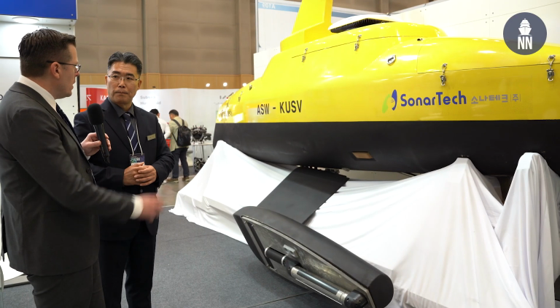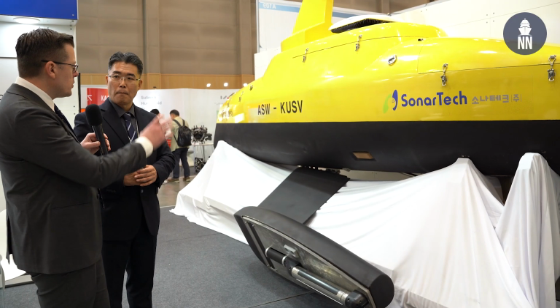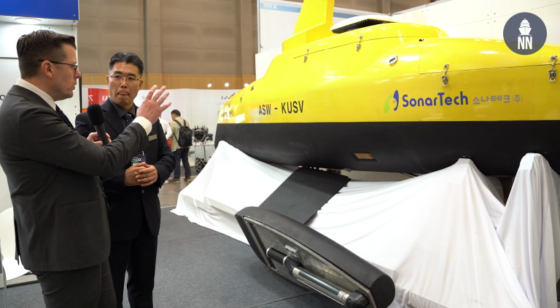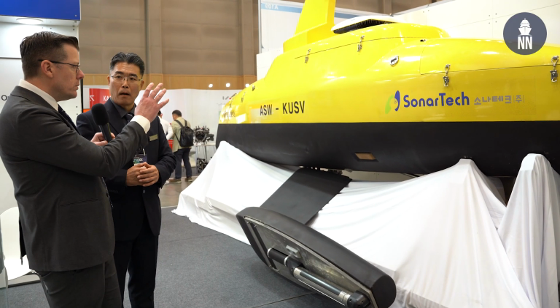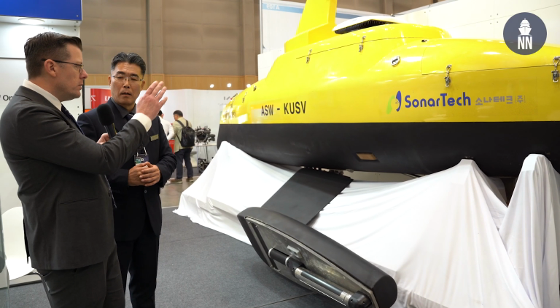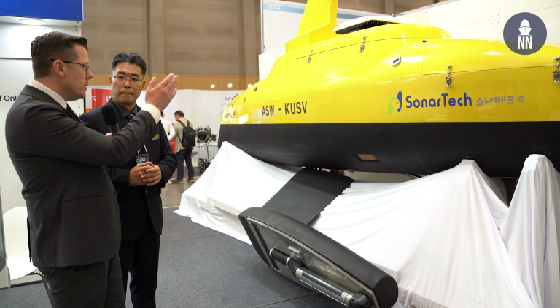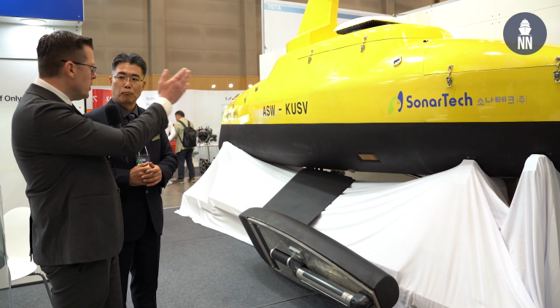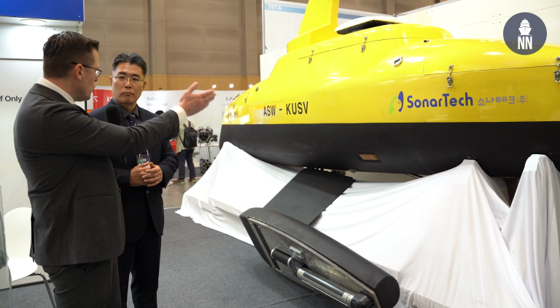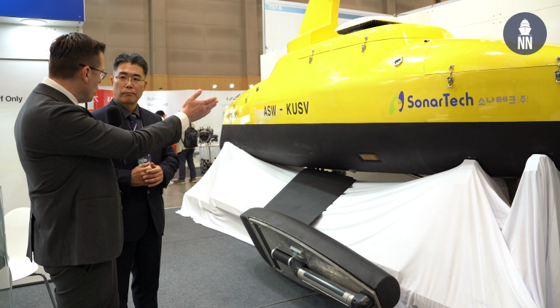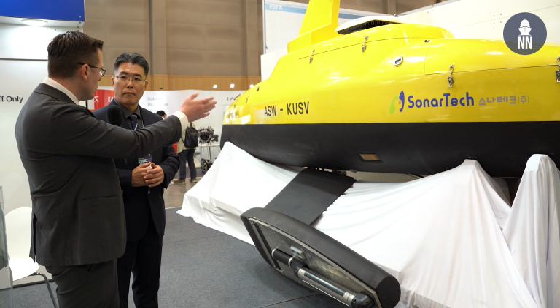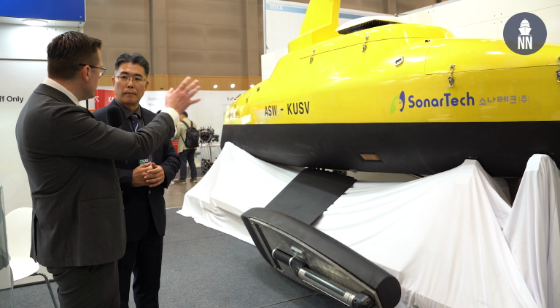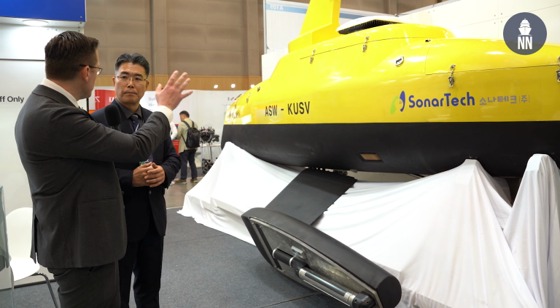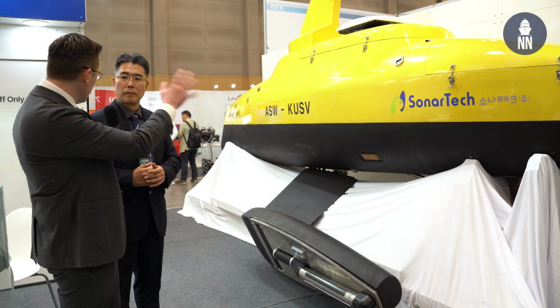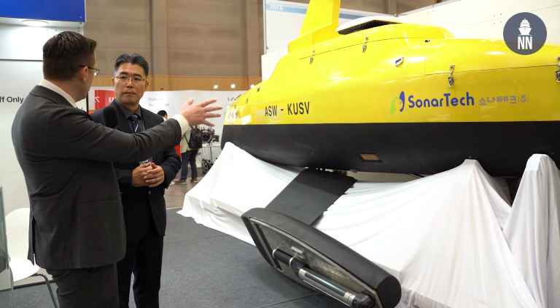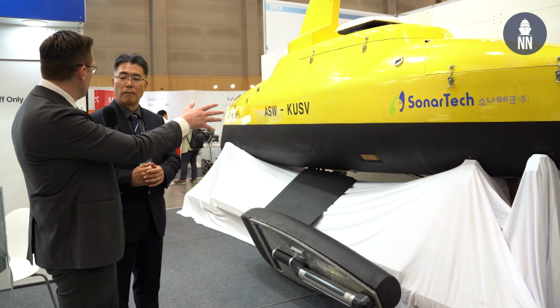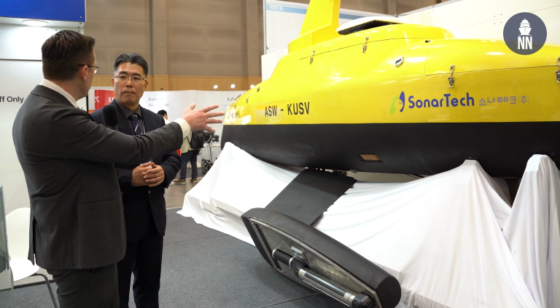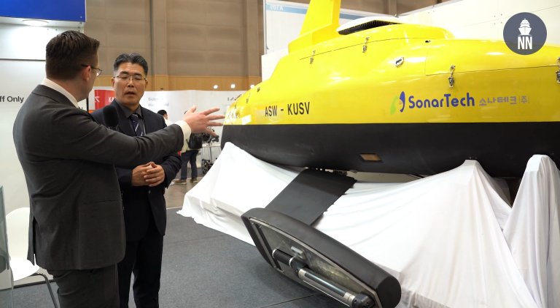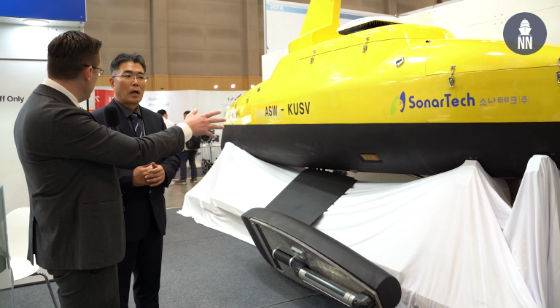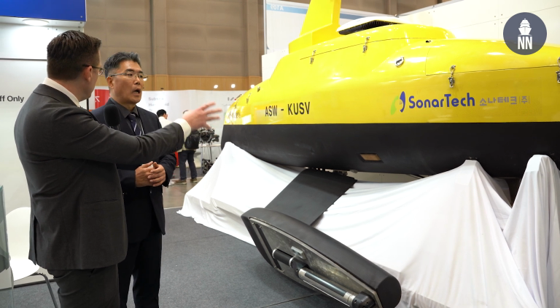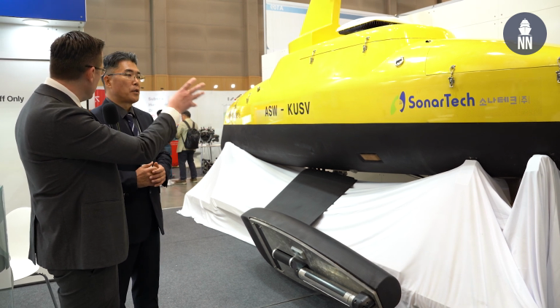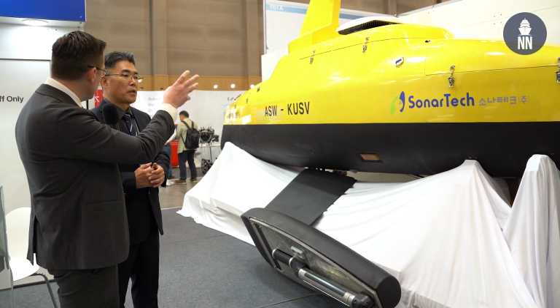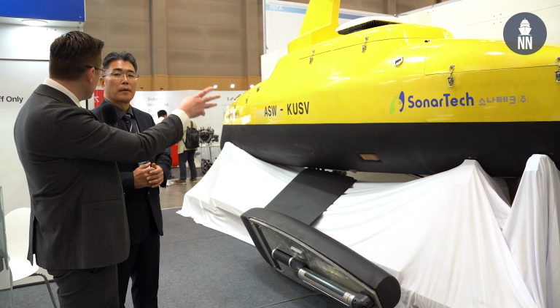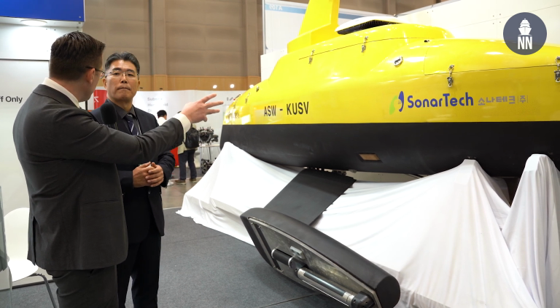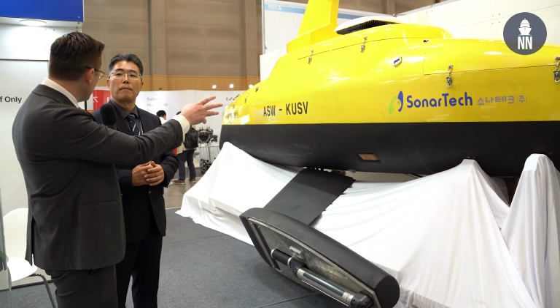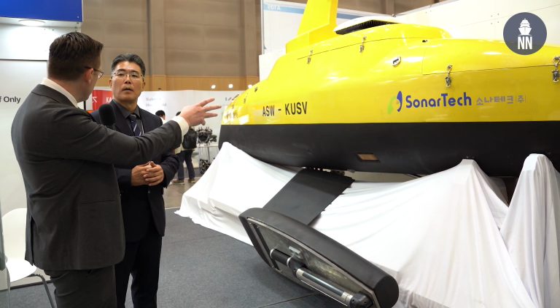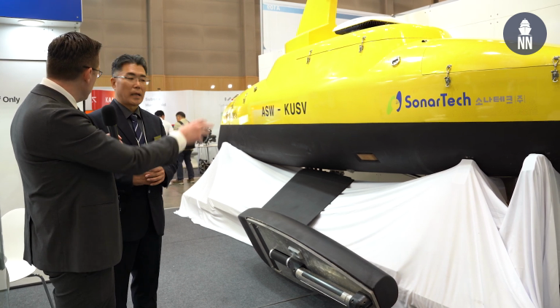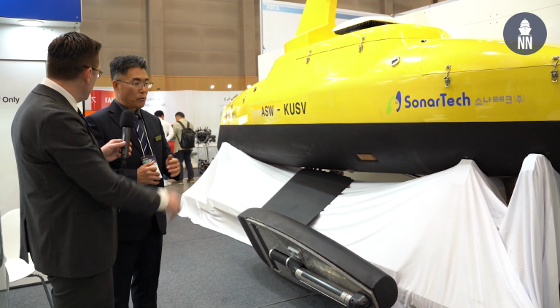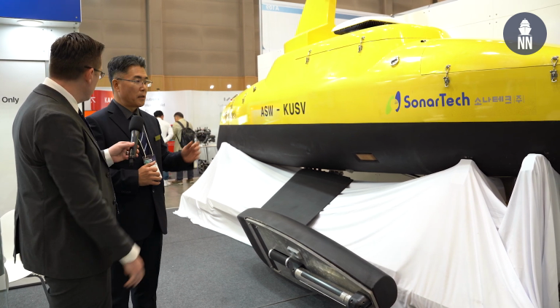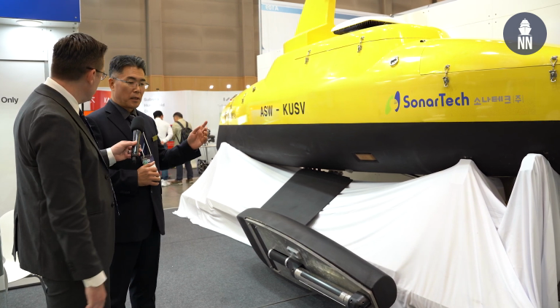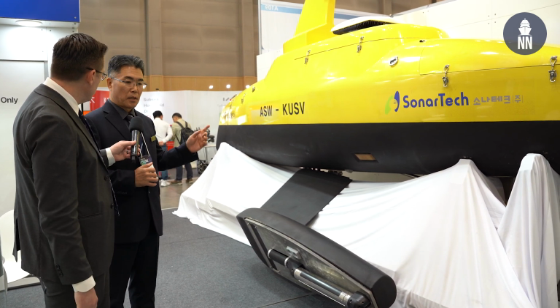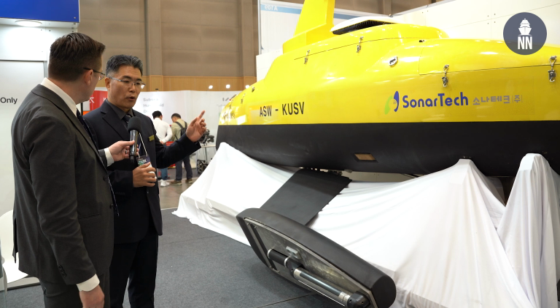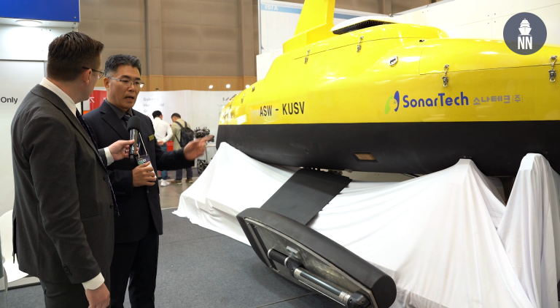So this is not a model — this is the real USV. Is this the prototype? Yes, that's right, this is the prototype.